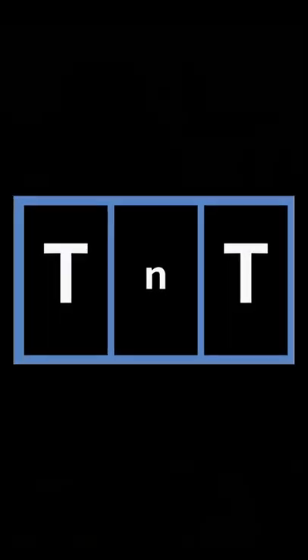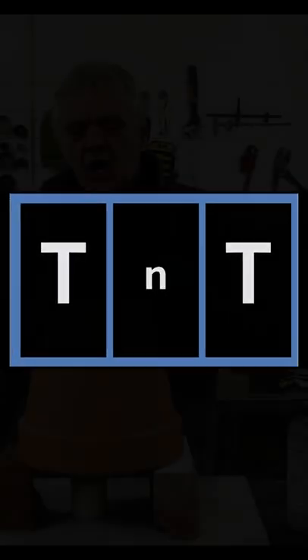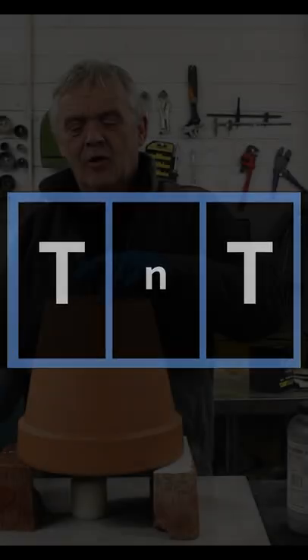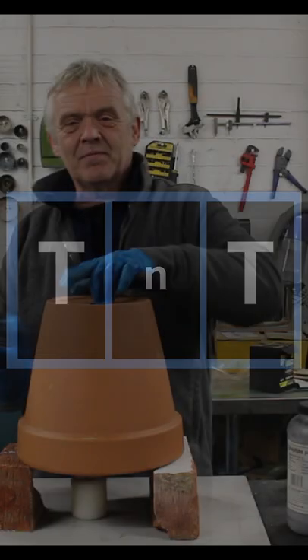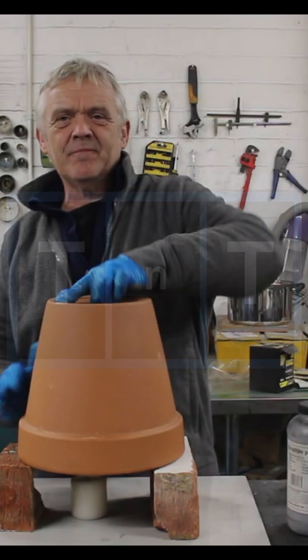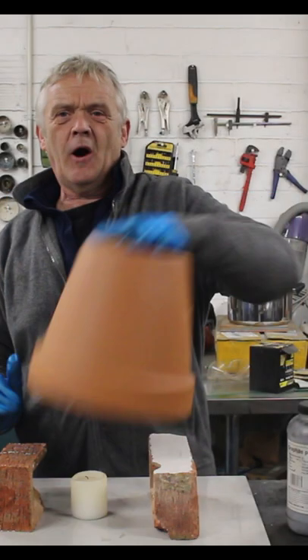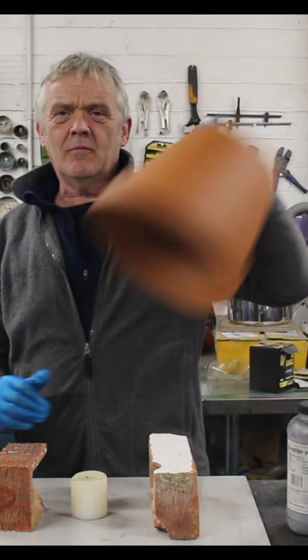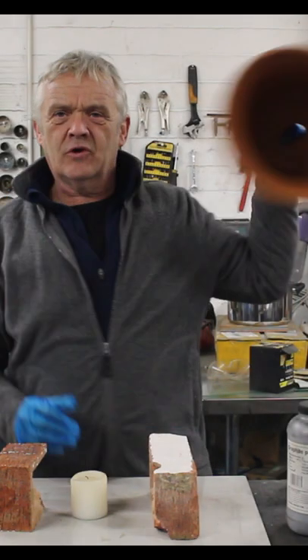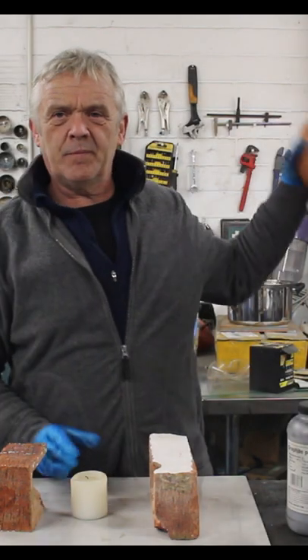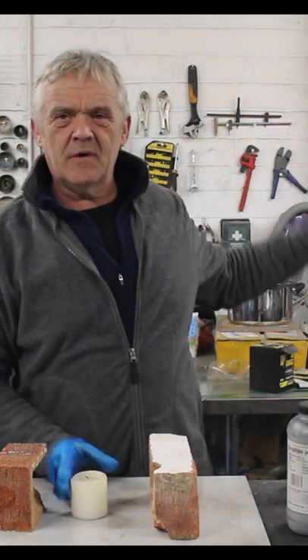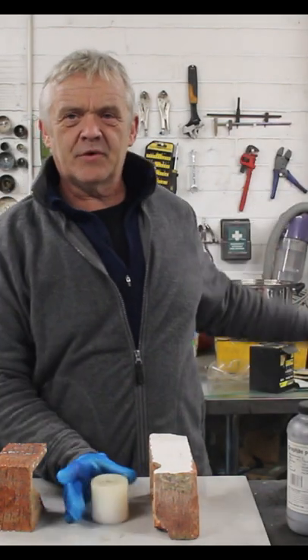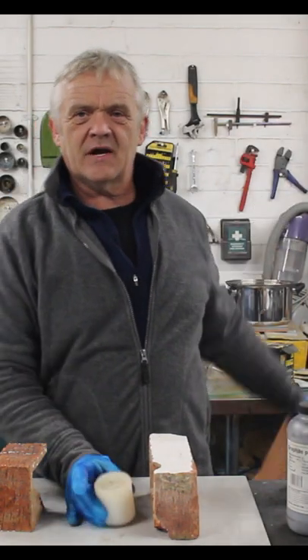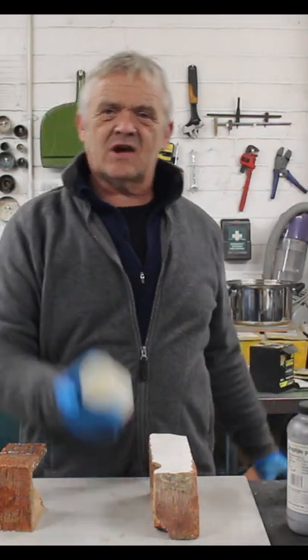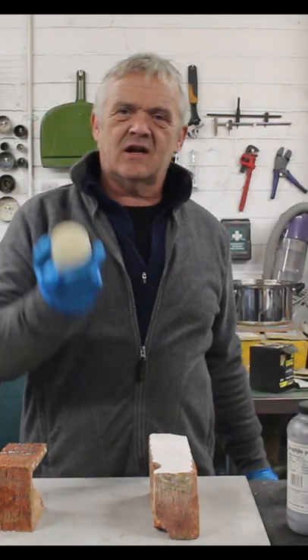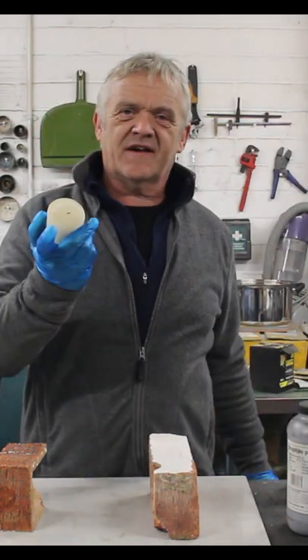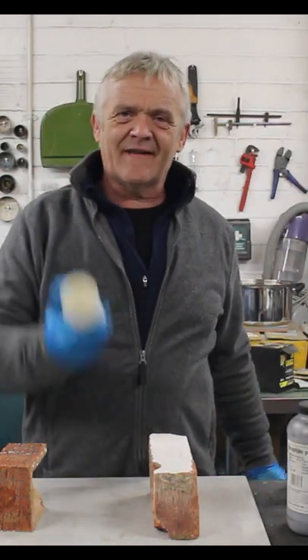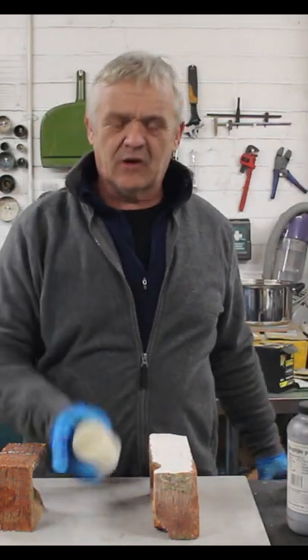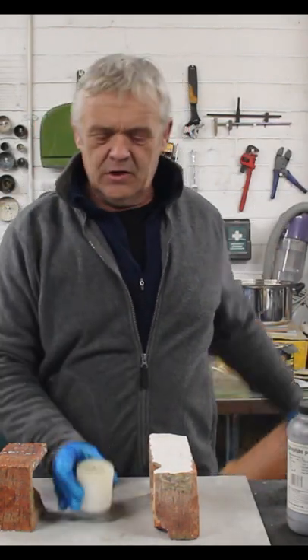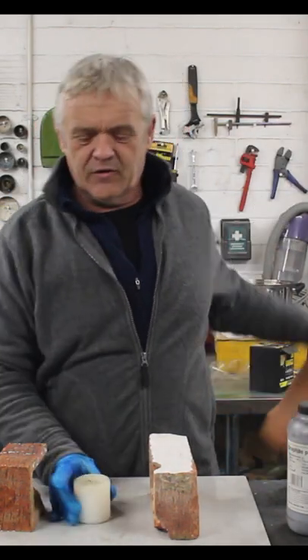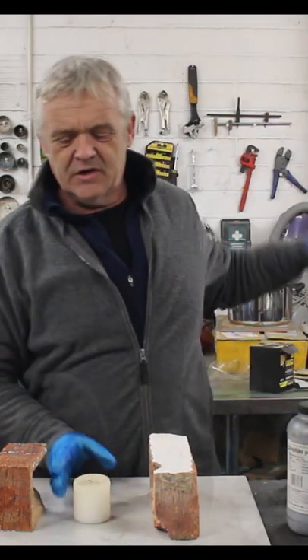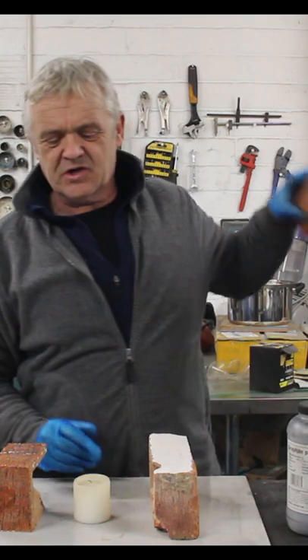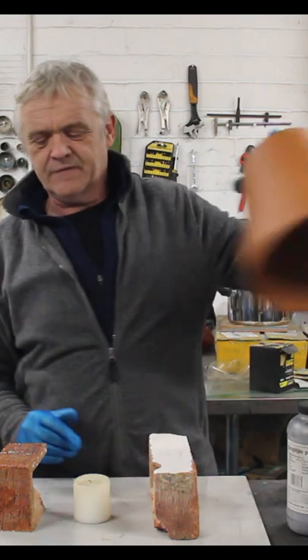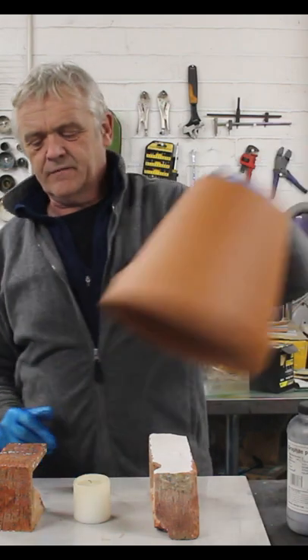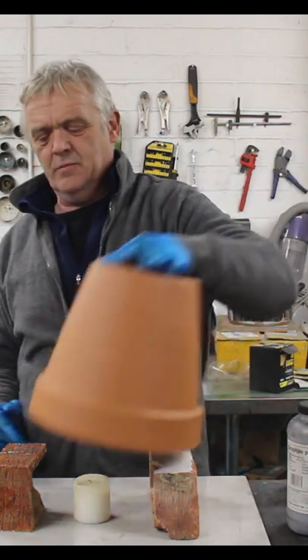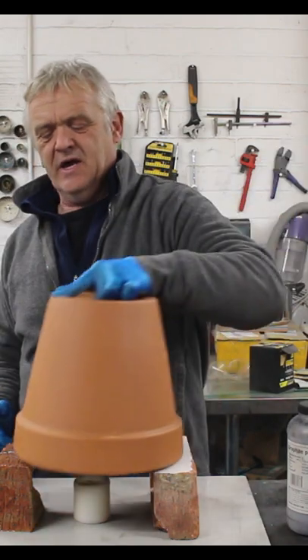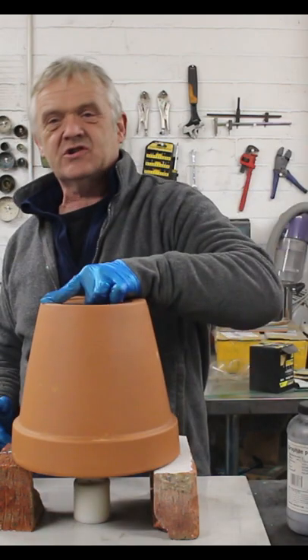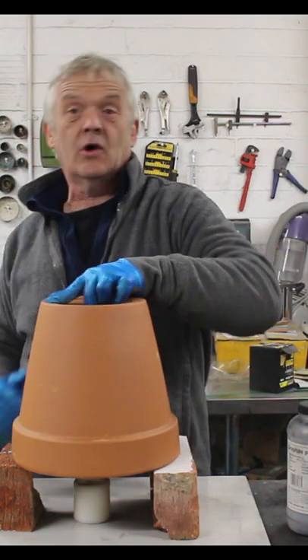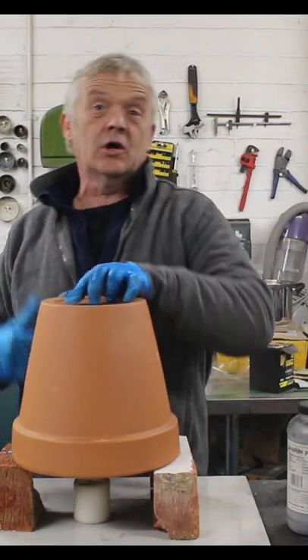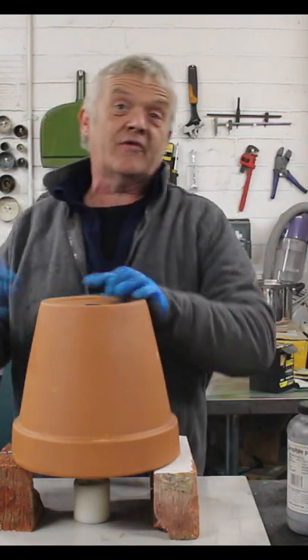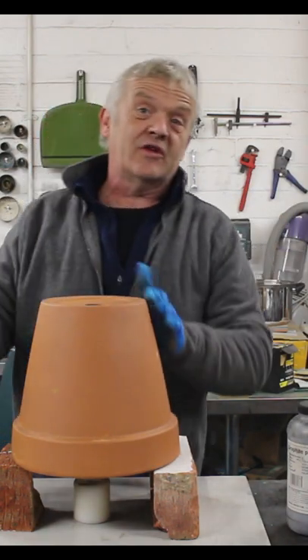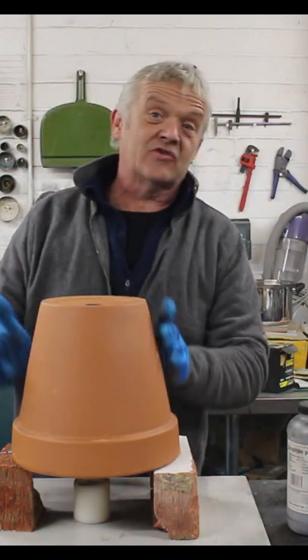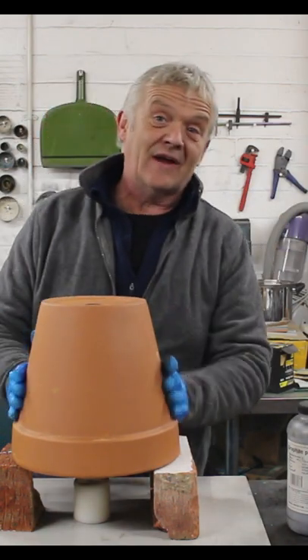So, plant pot, couple of bricks and a candle — you've got yourself a room heater, all over the internet.